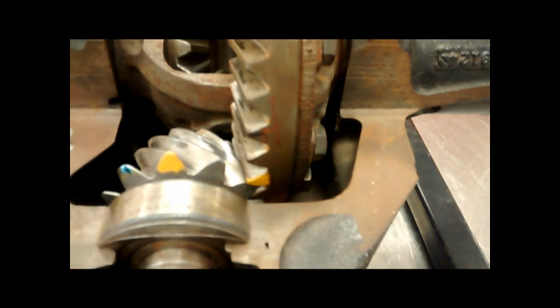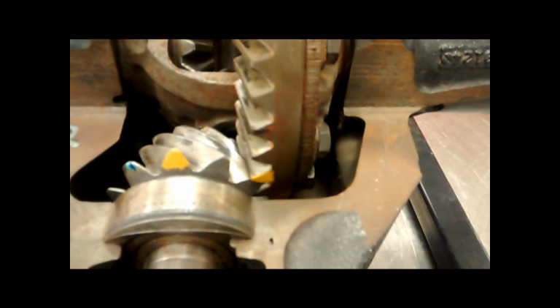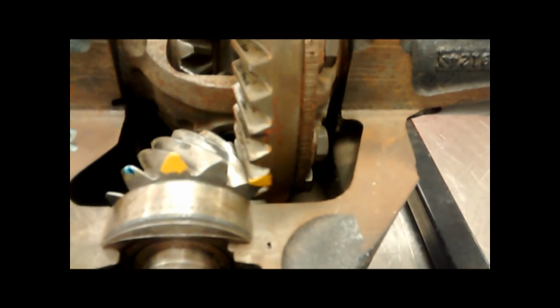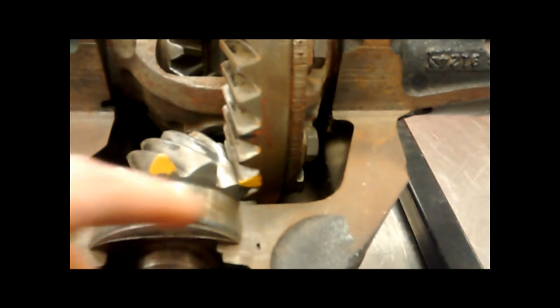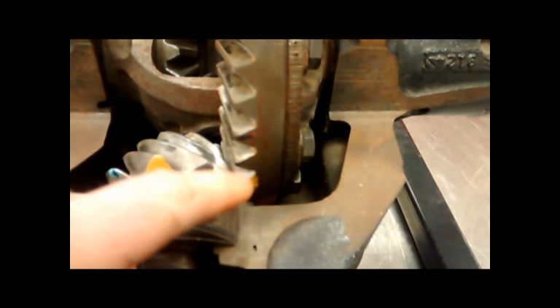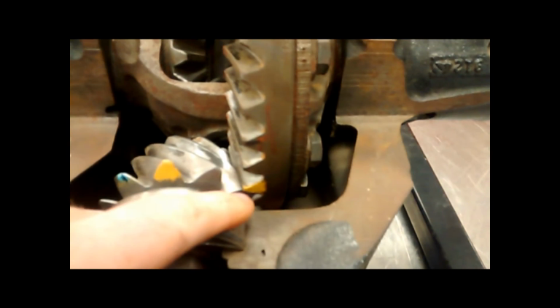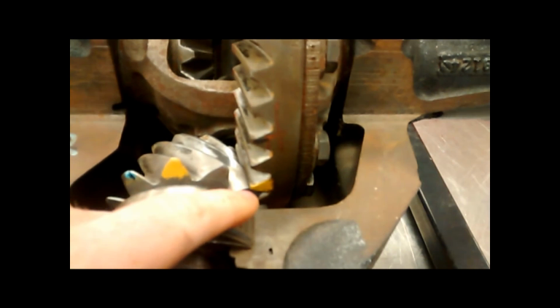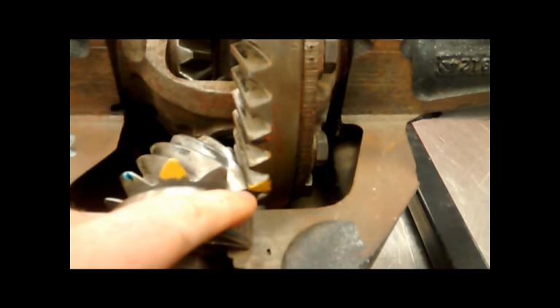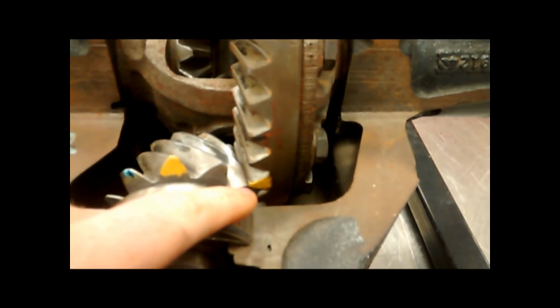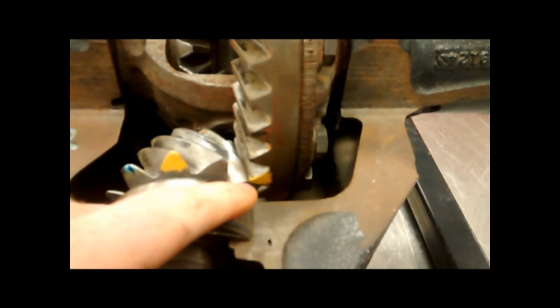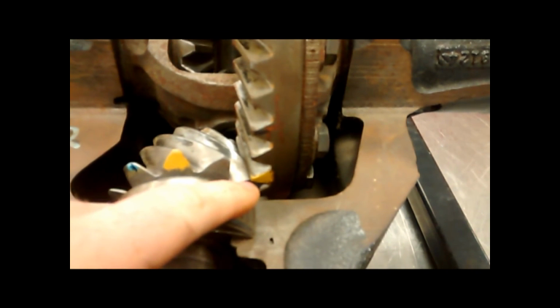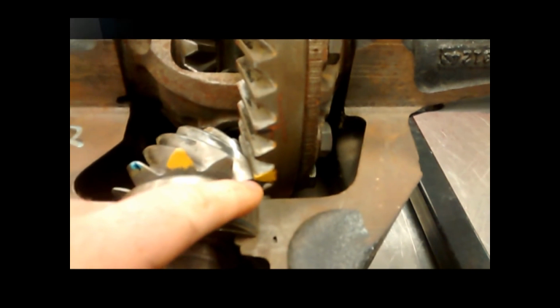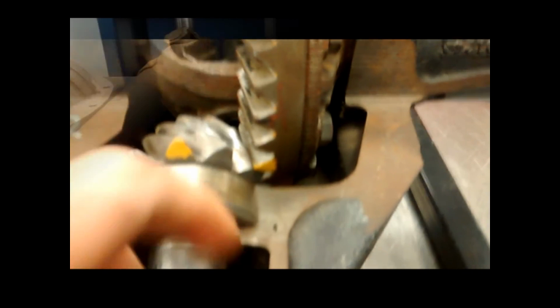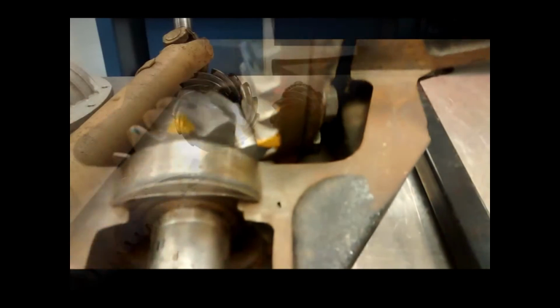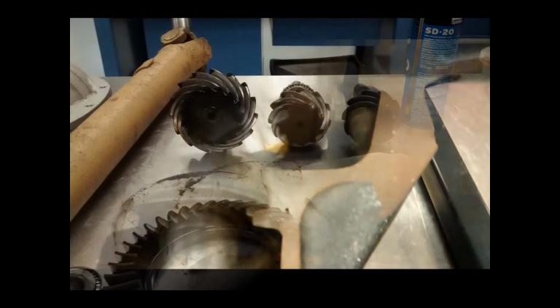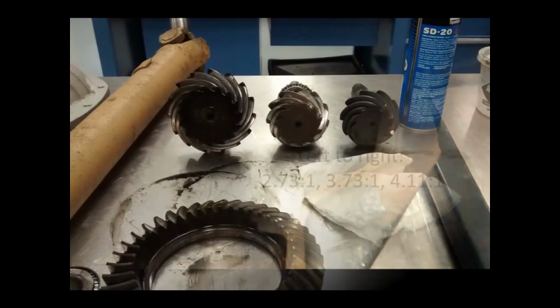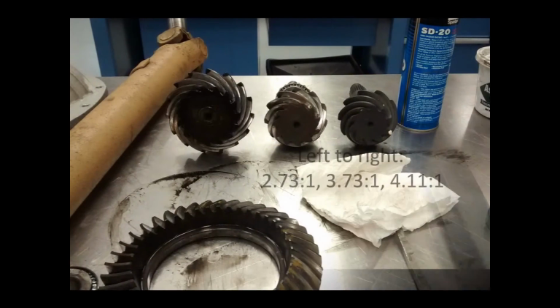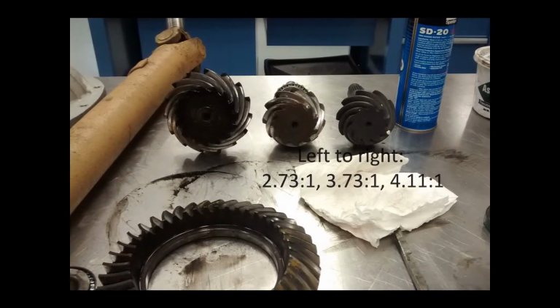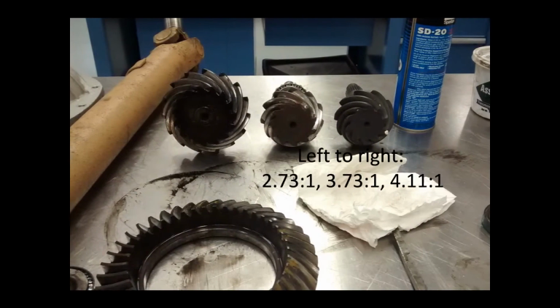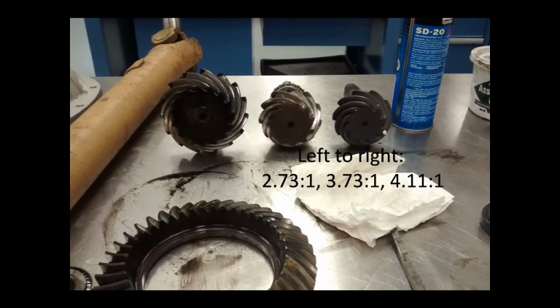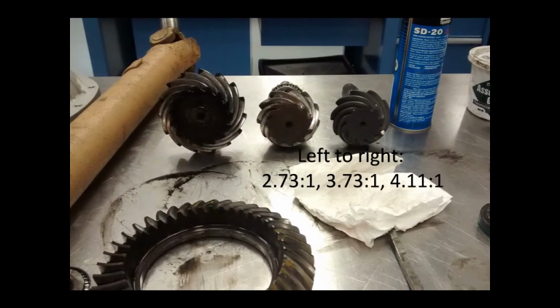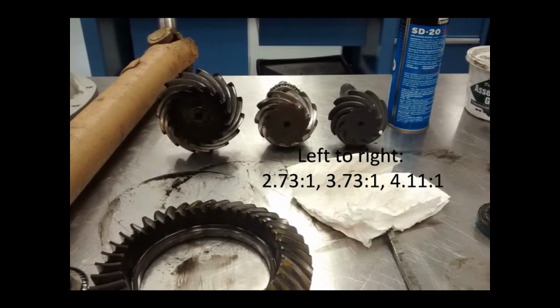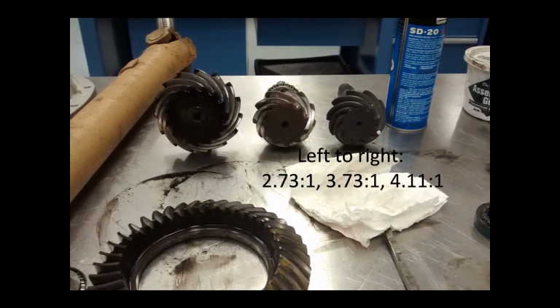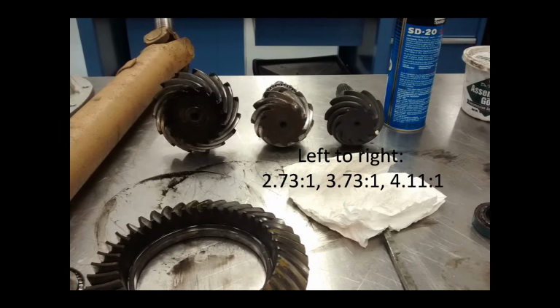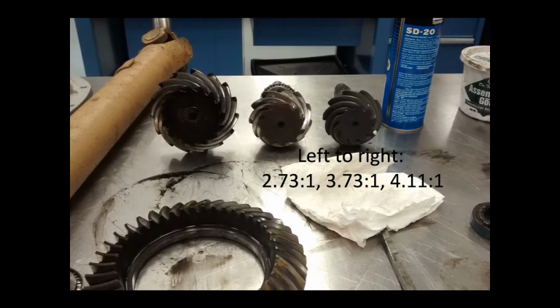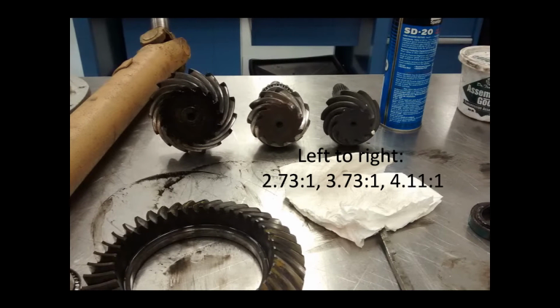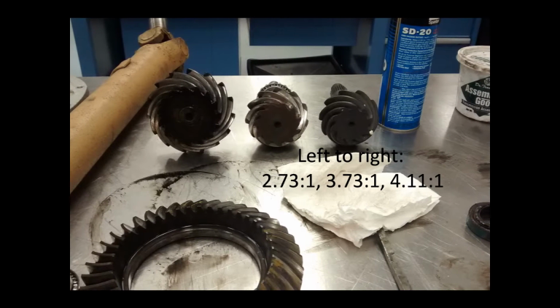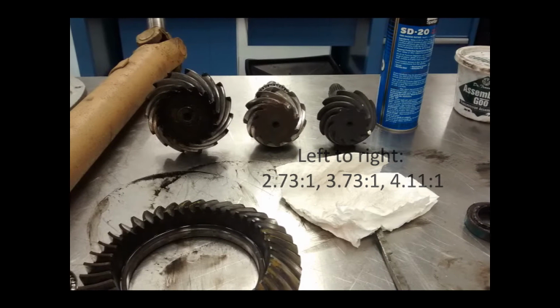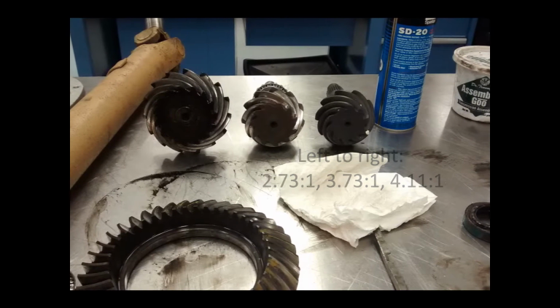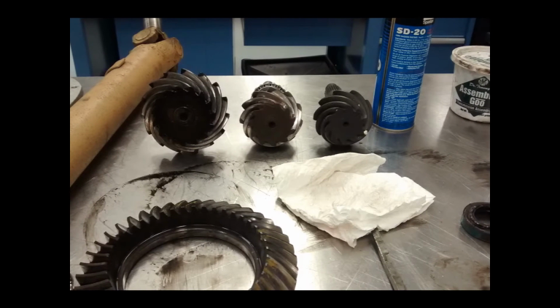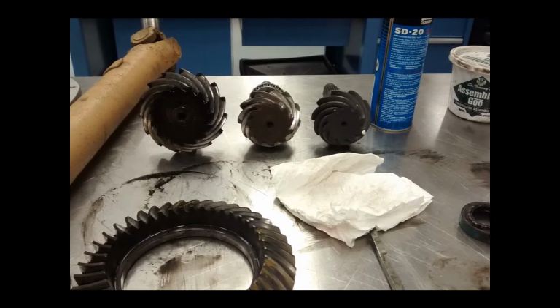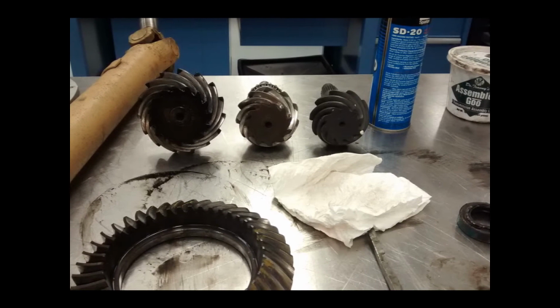For 4.11 gears, it would cause 4.11 rotations of the drive shaft to turn the drive wheels once.